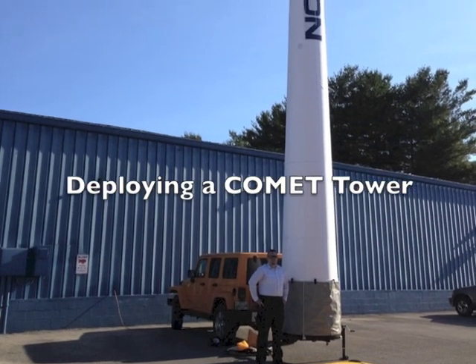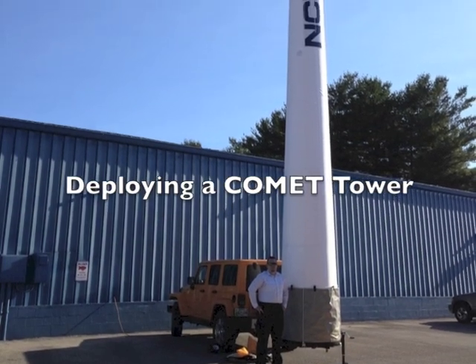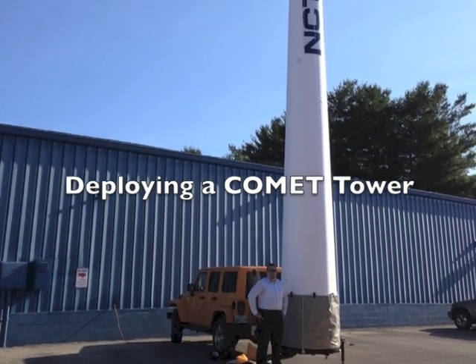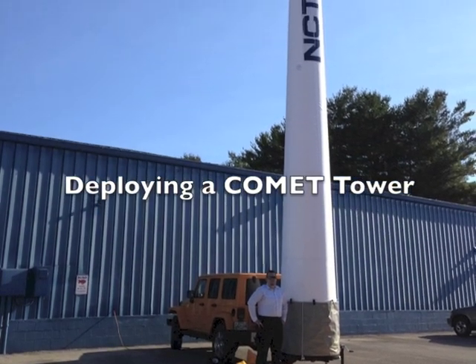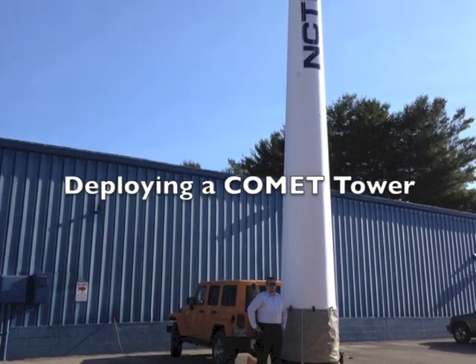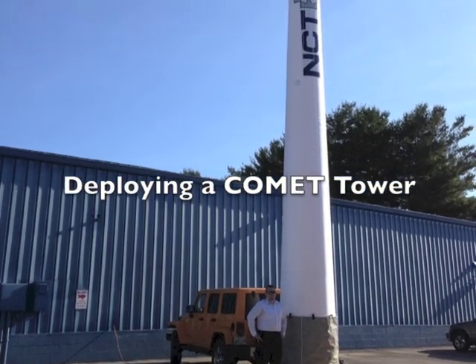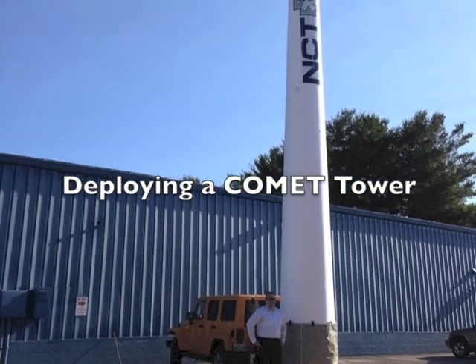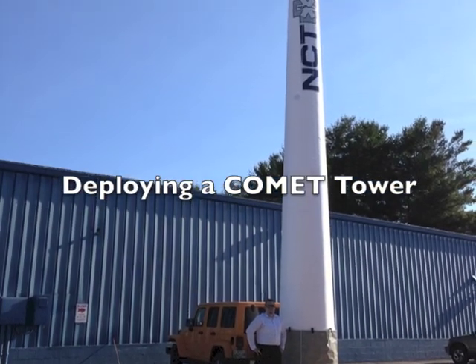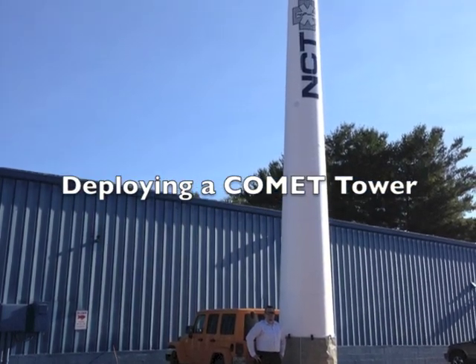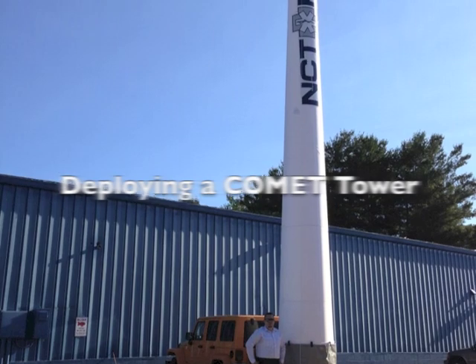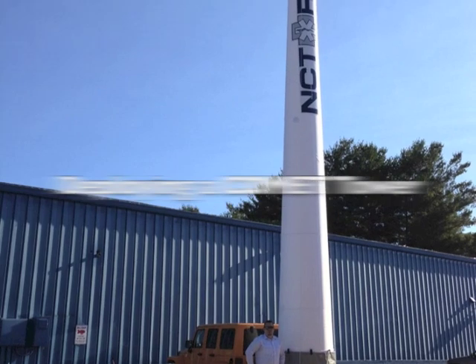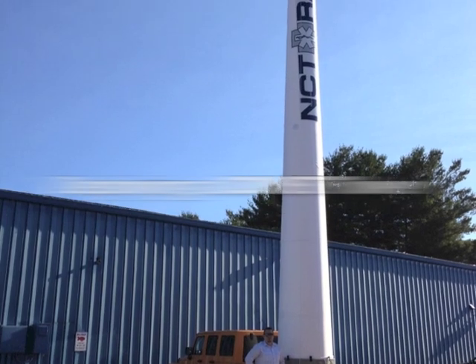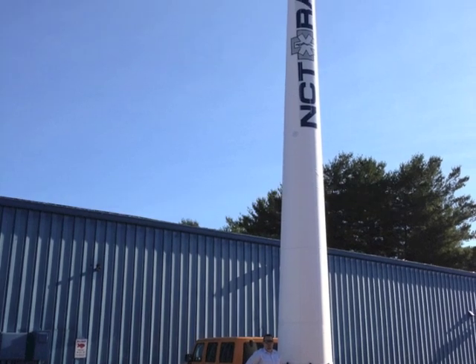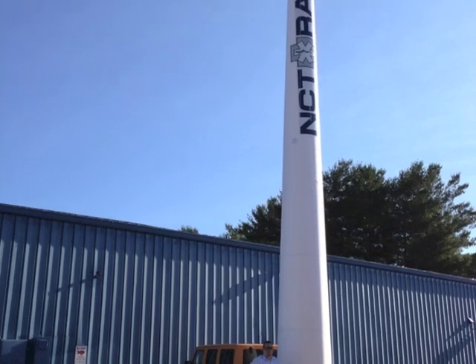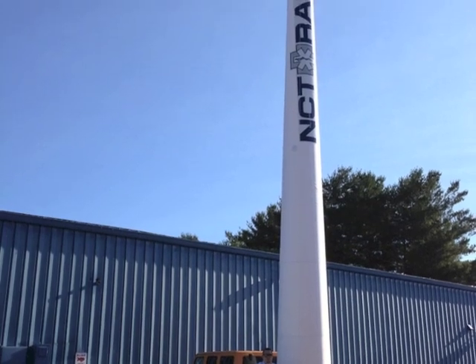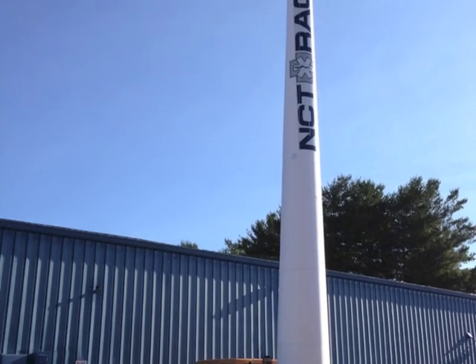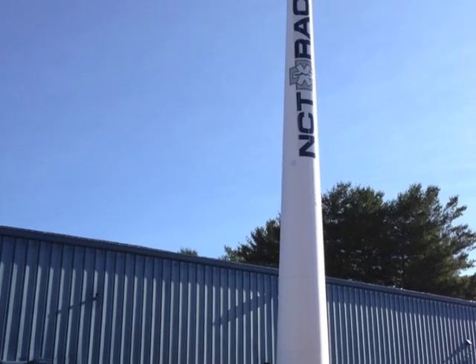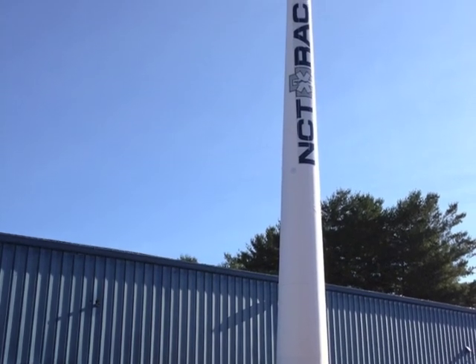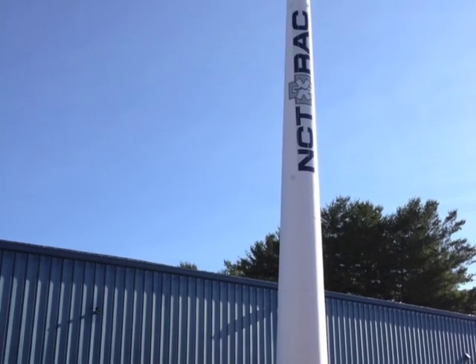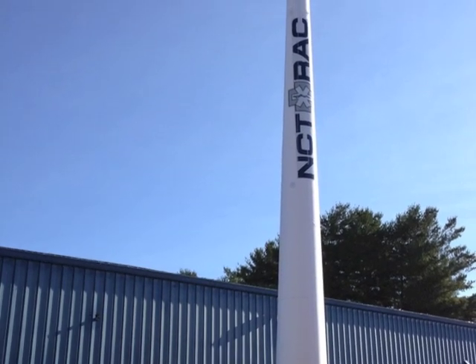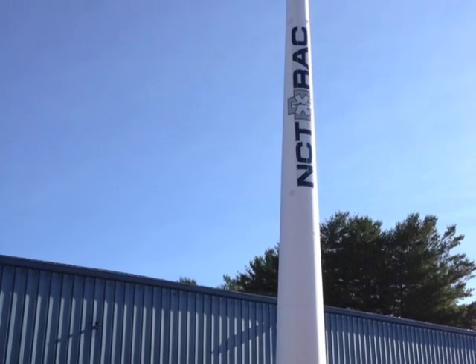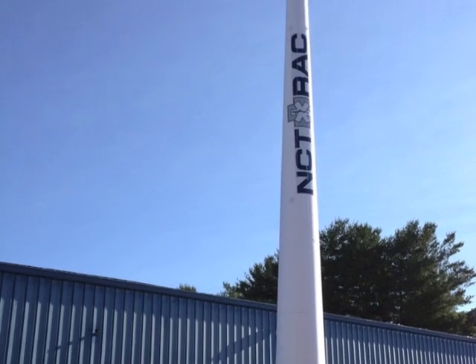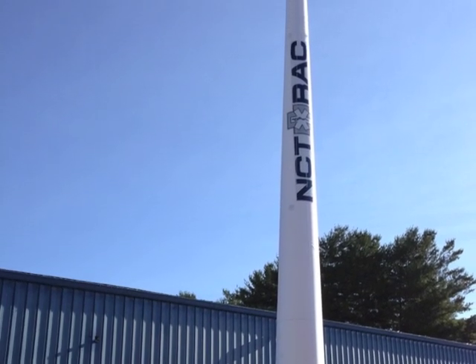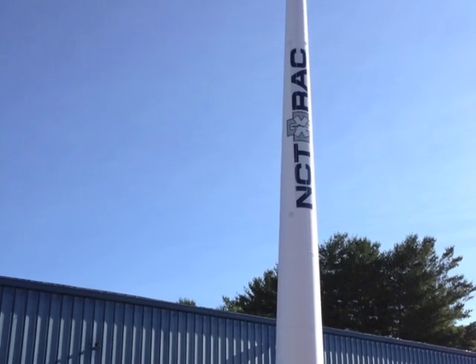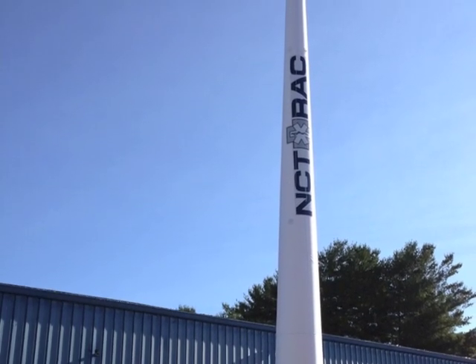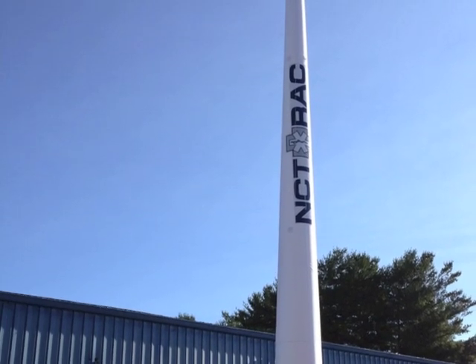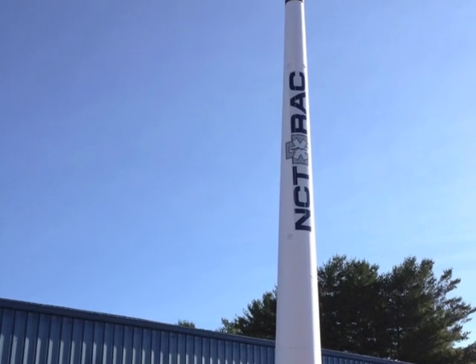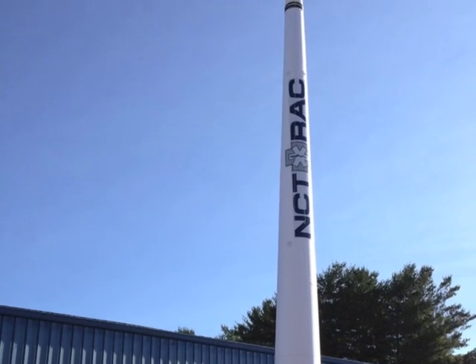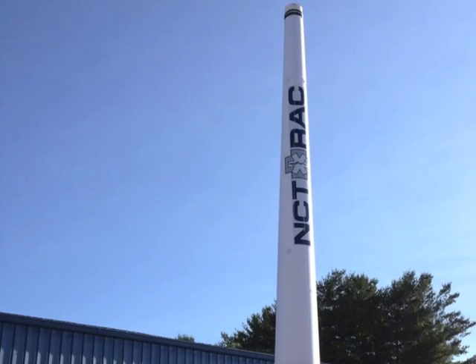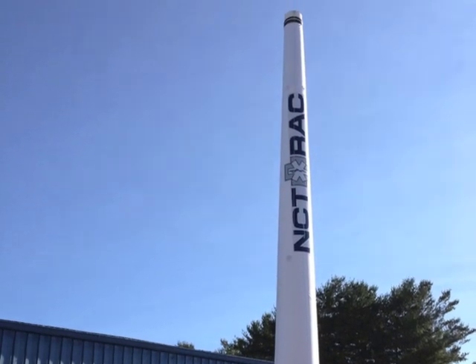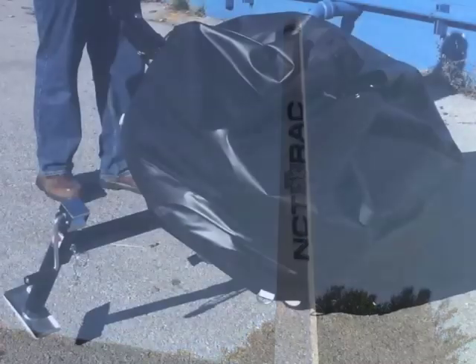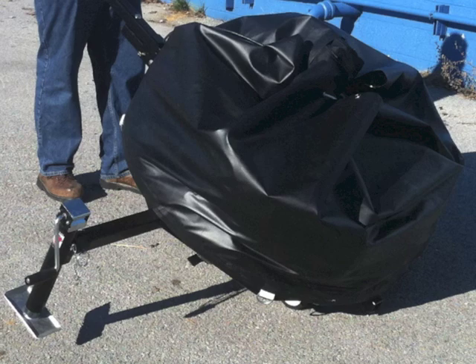Here we are in Cookville, Tennessee. I'm Steve Garner and John Covington, and we are going to show you how the Comet 37 is deployed.